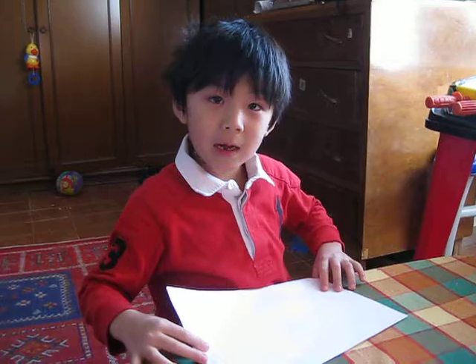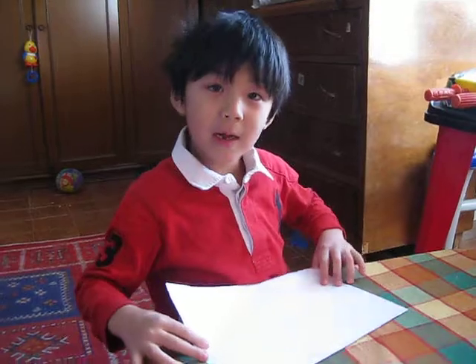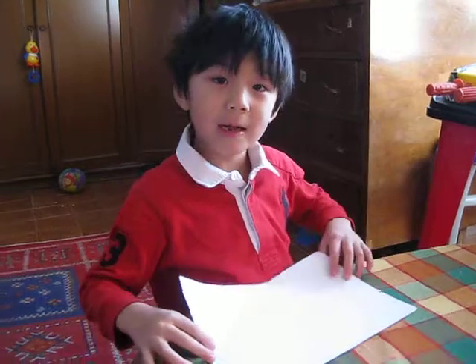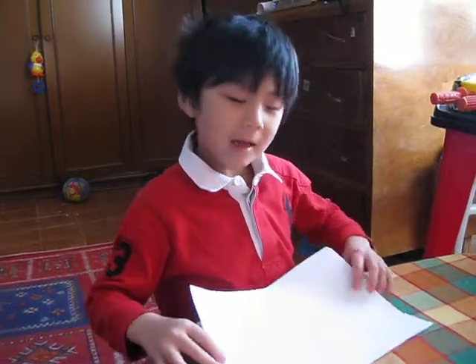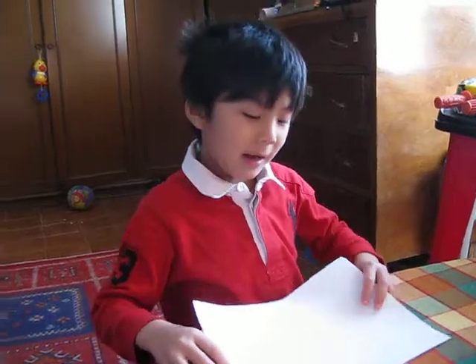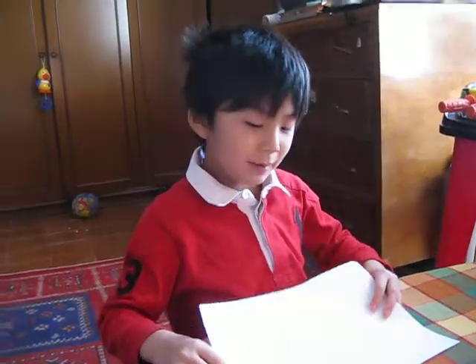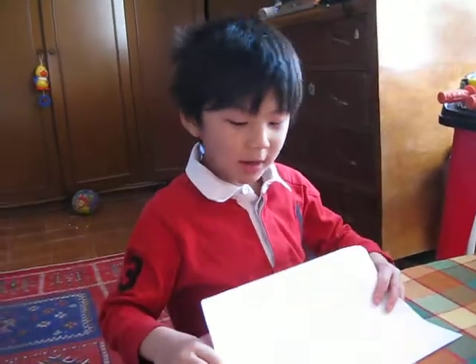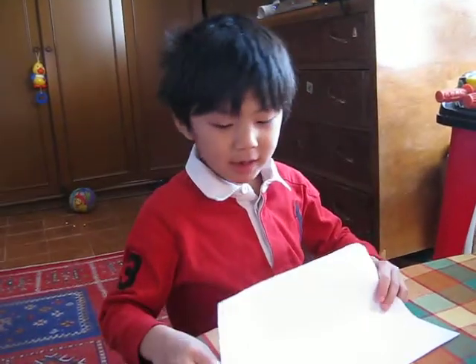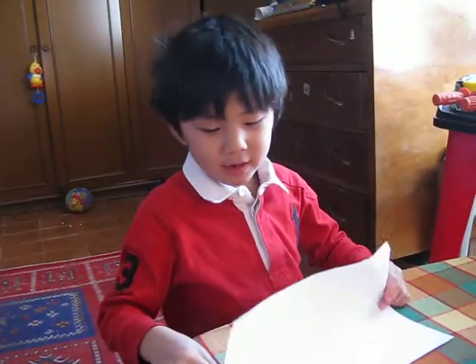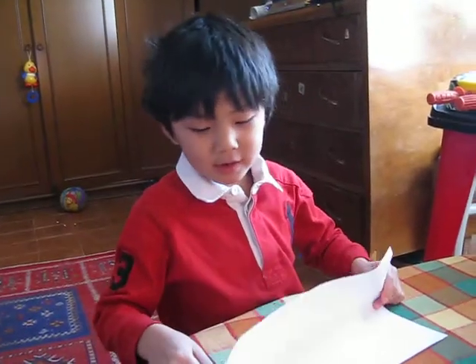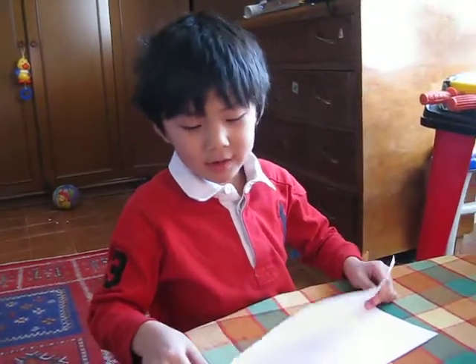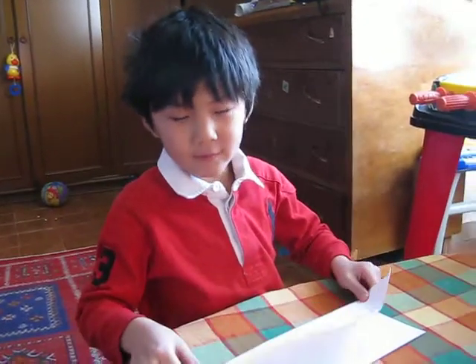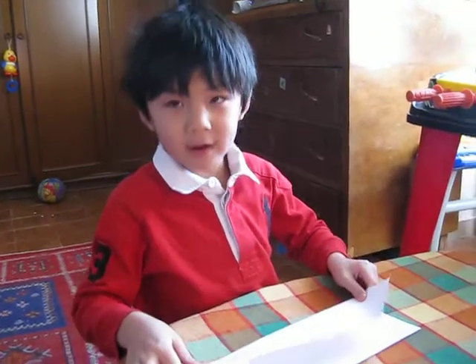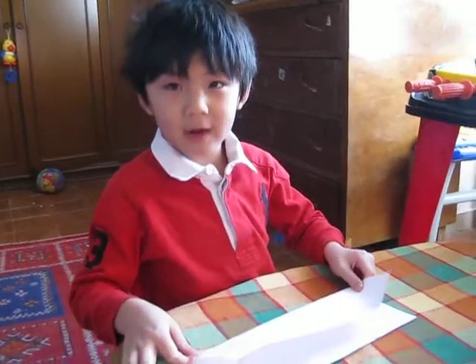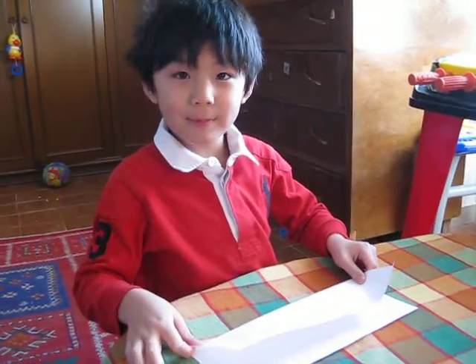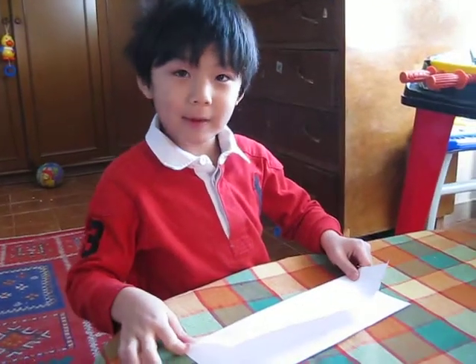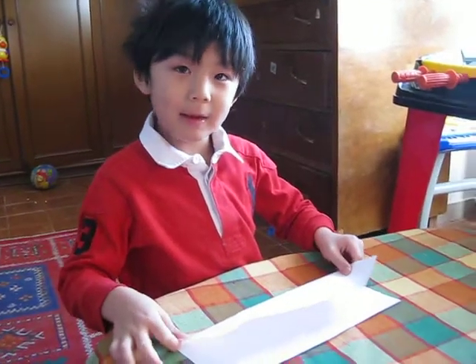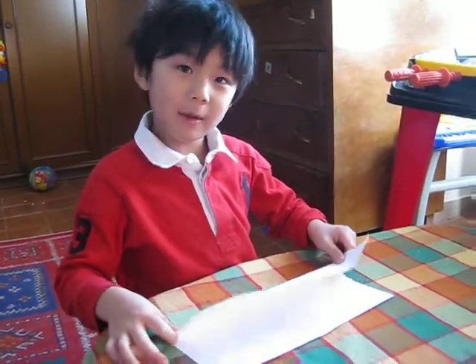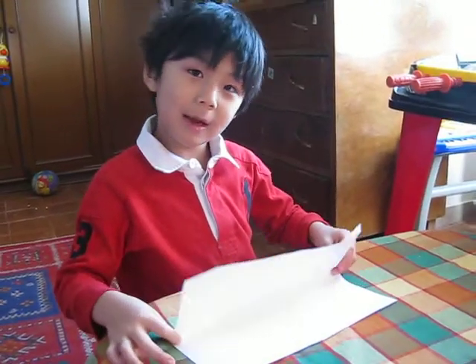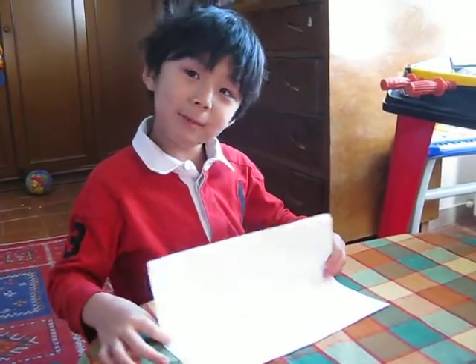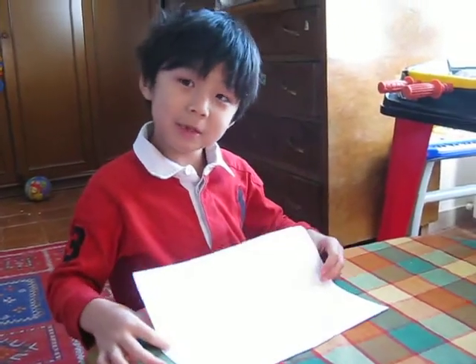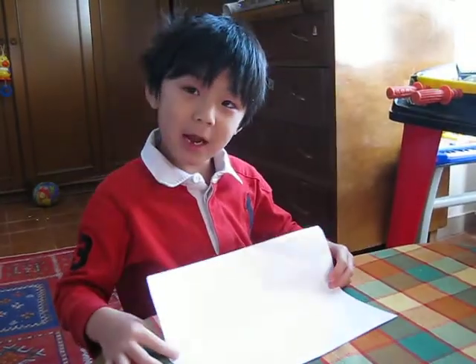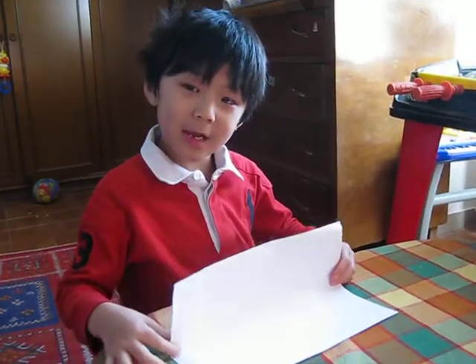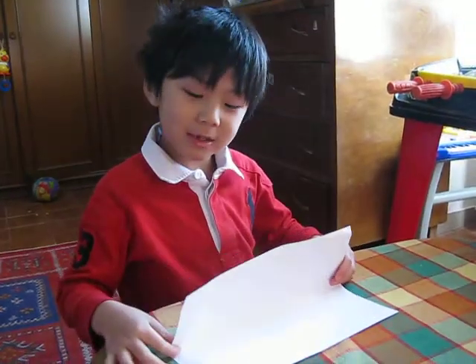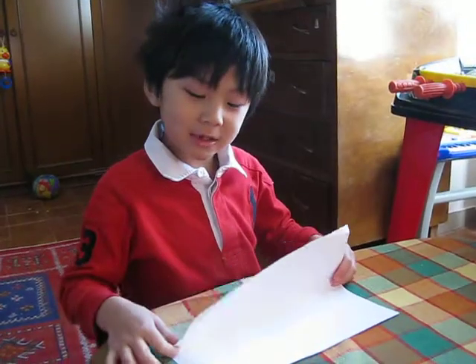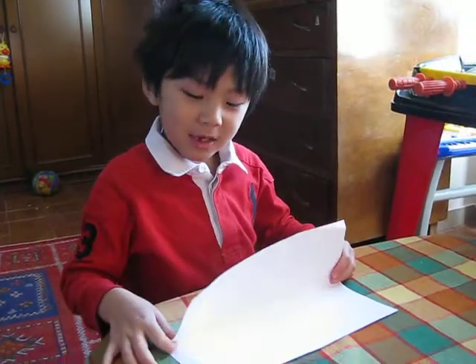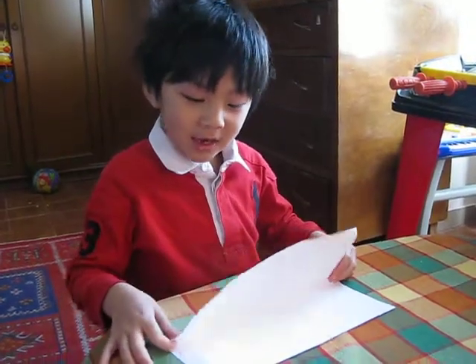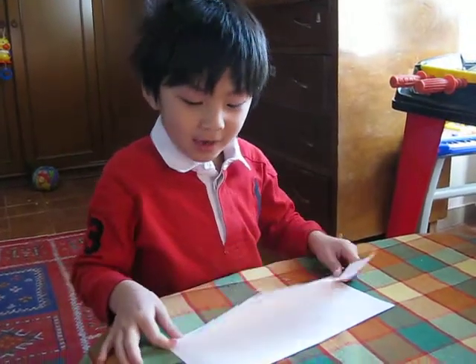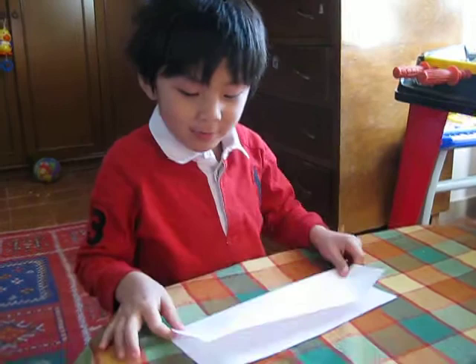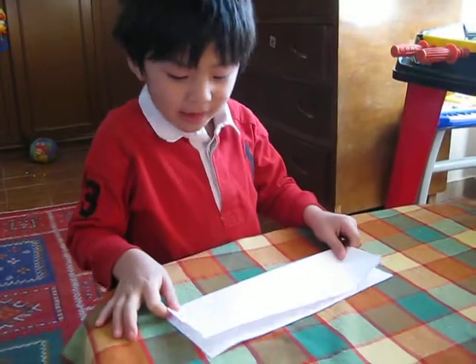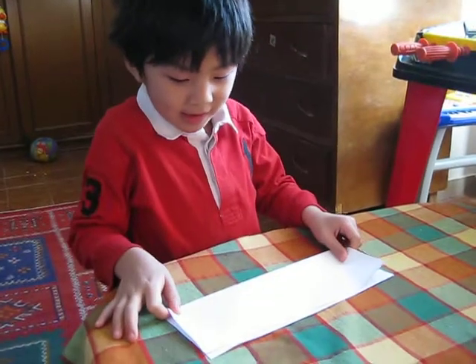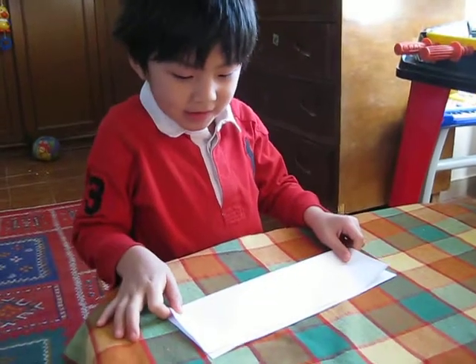Hi, I'm making a different airplane. My name is Jax, and I'm going to make this.